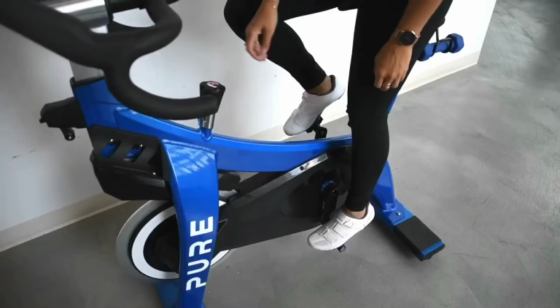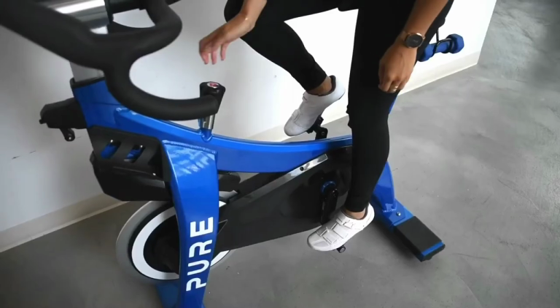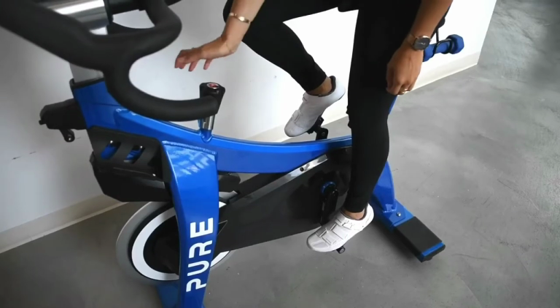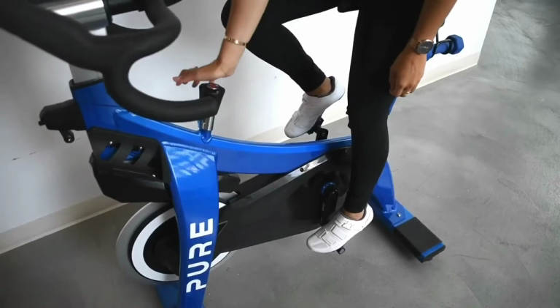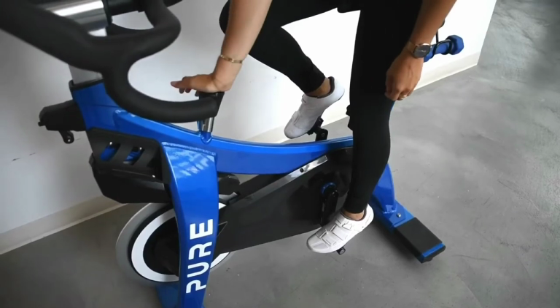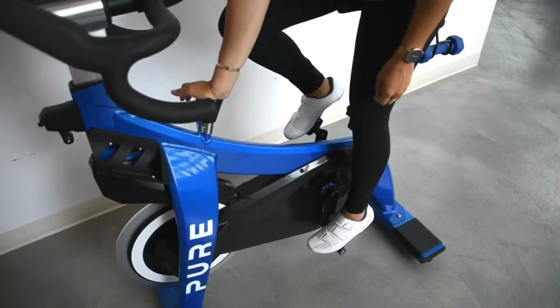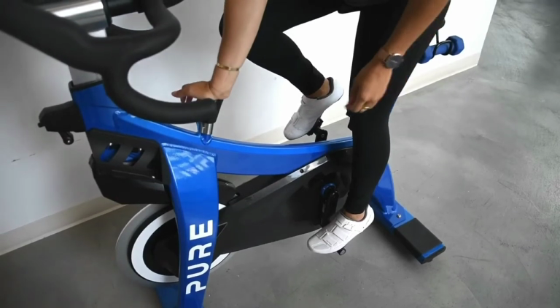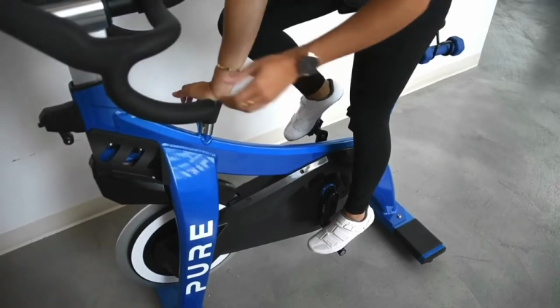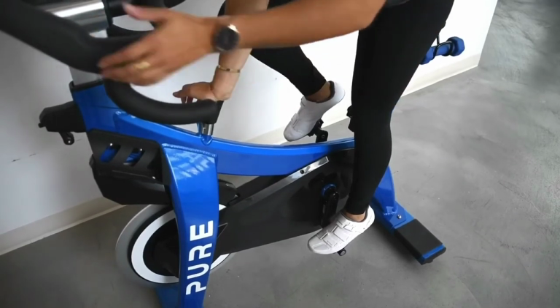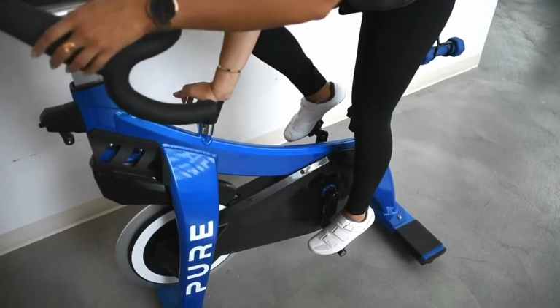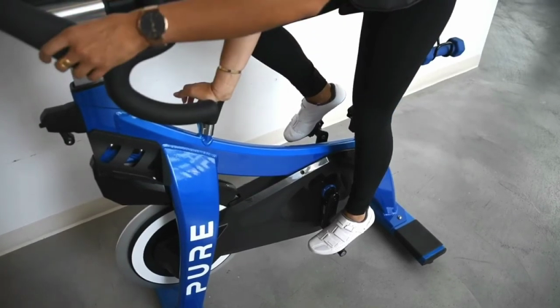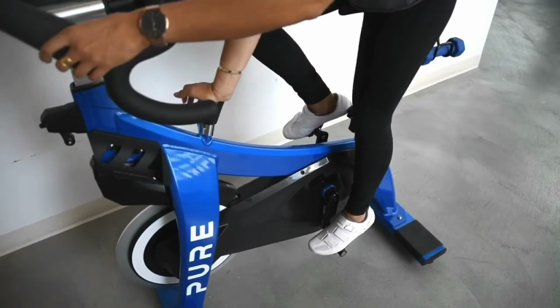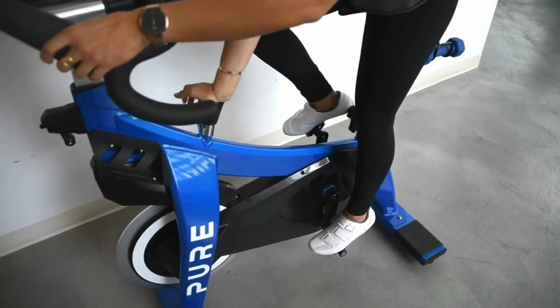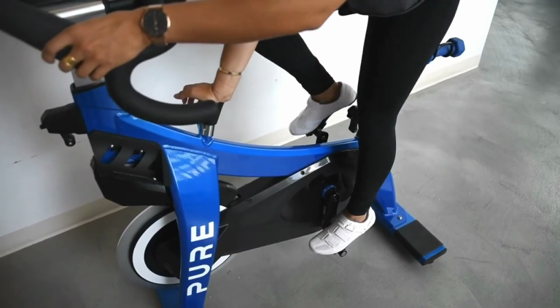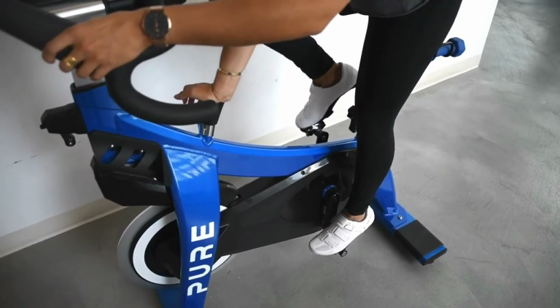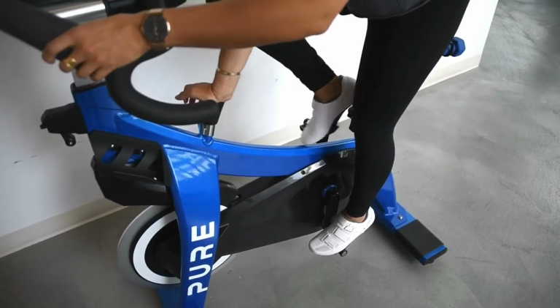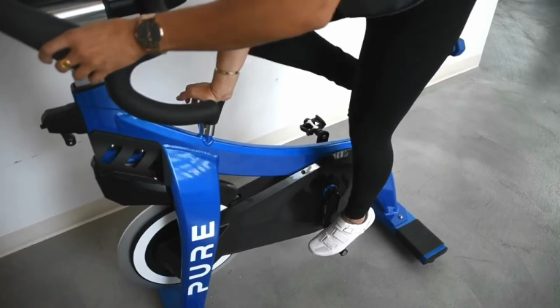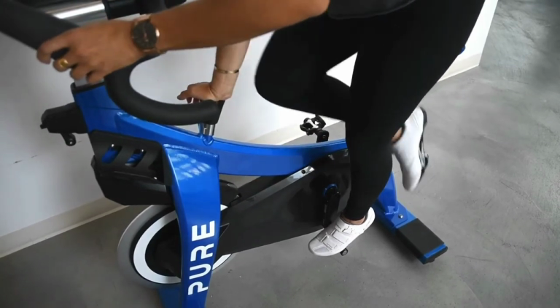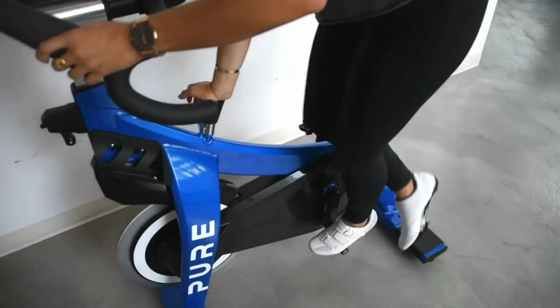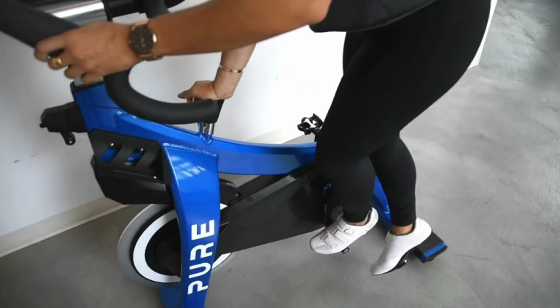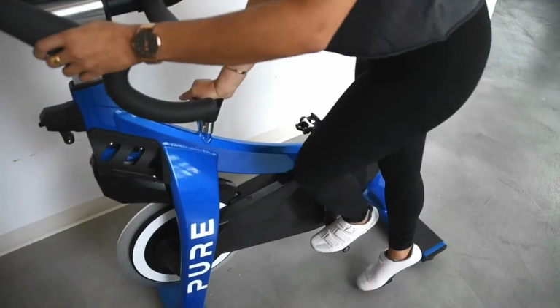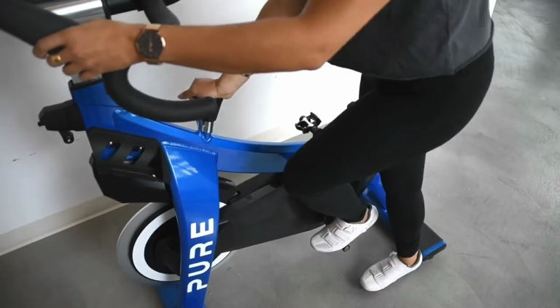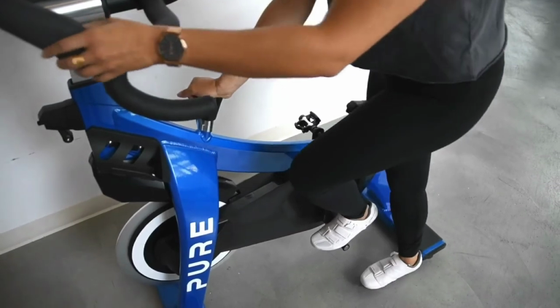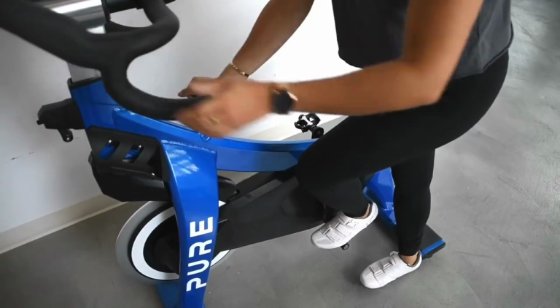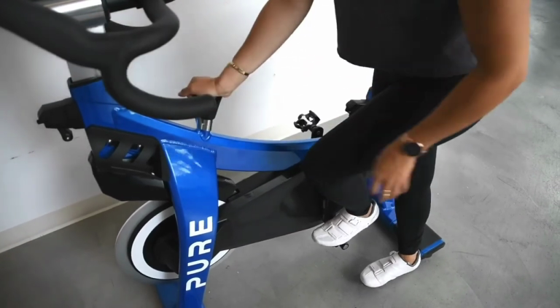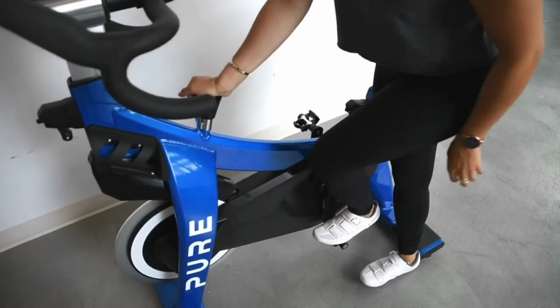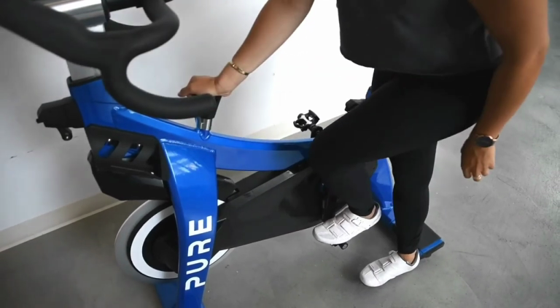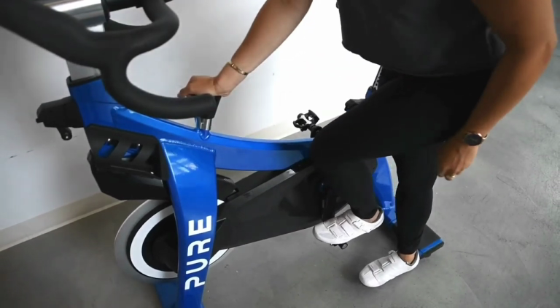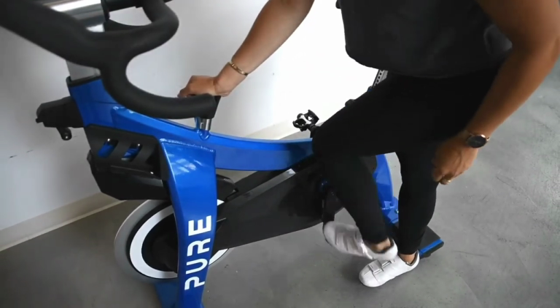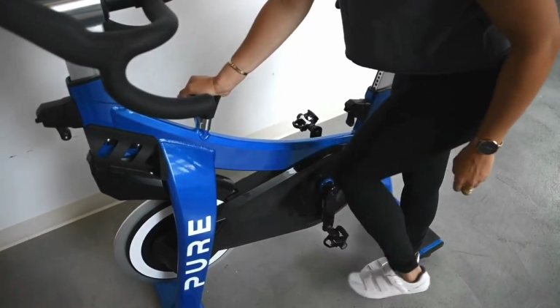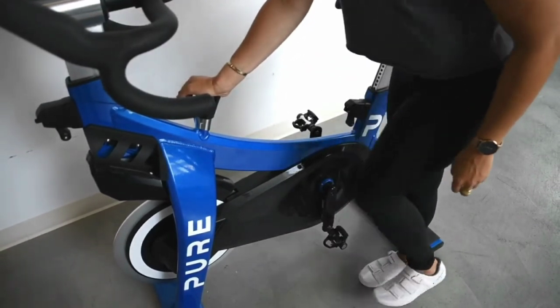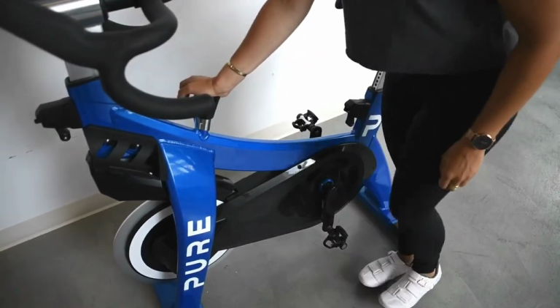To unclip, press down on your resistance knob, keep your foot flat, and push out to the sides through your heel.